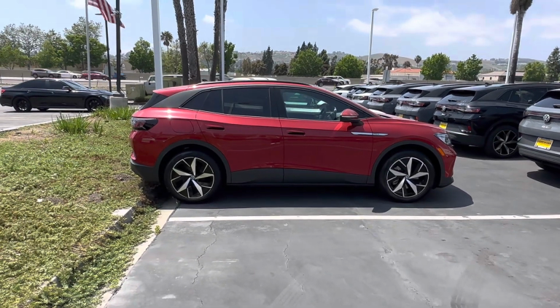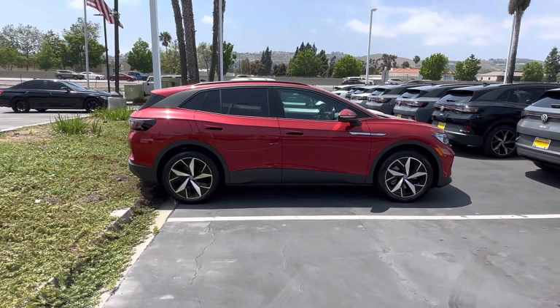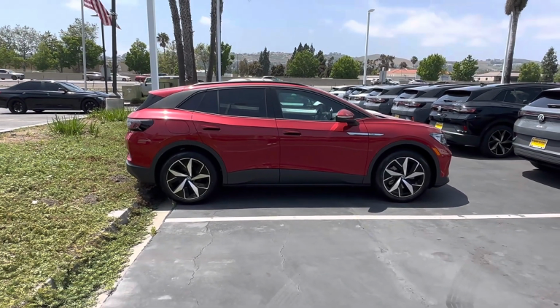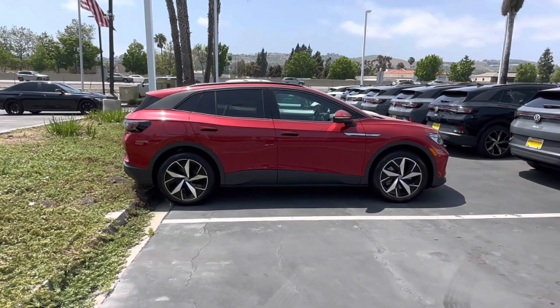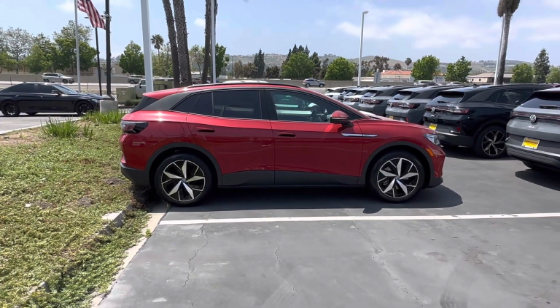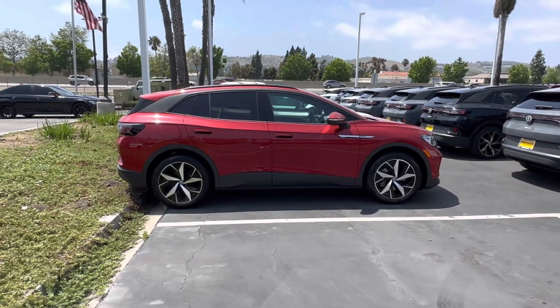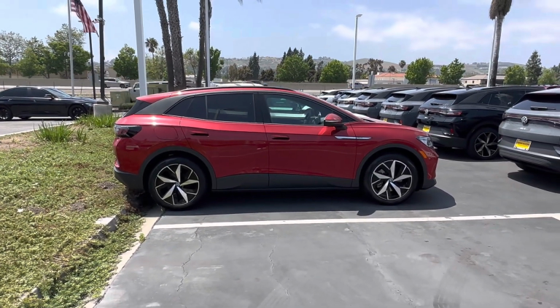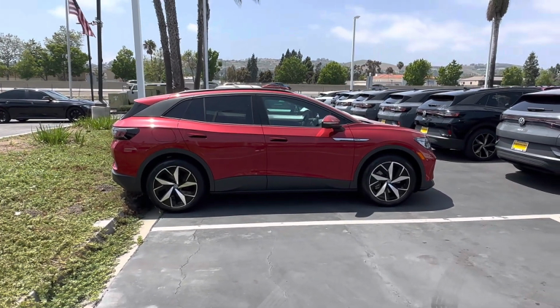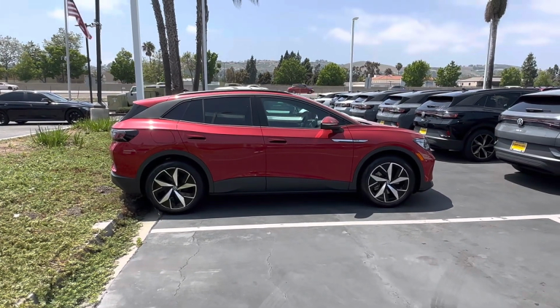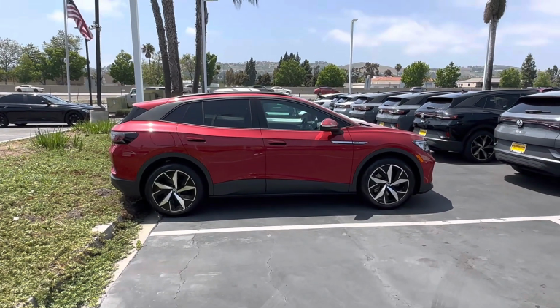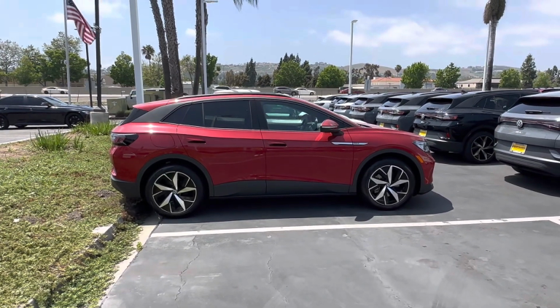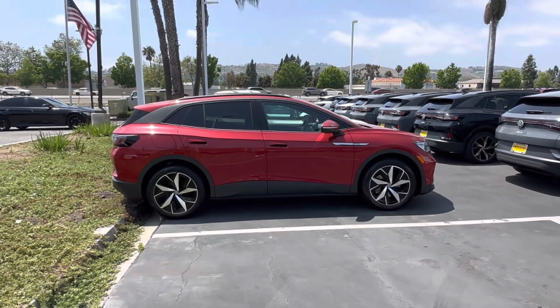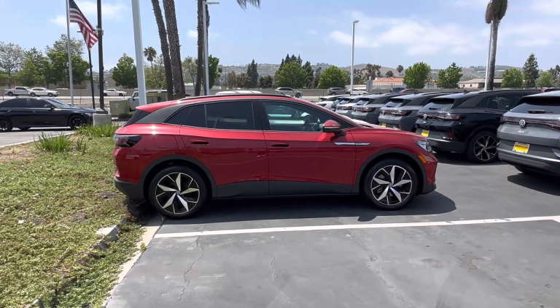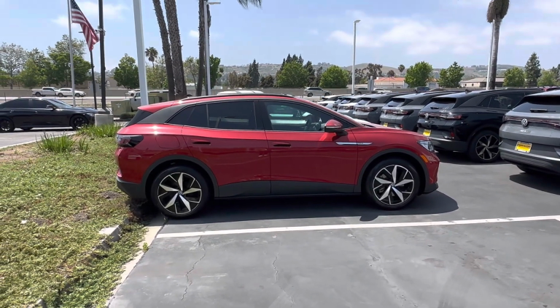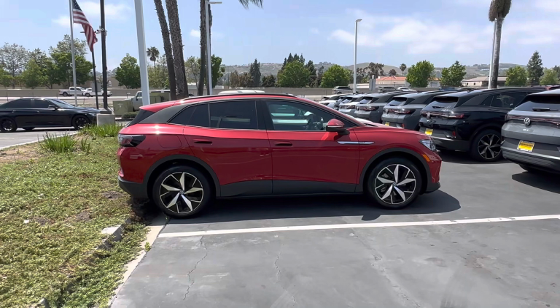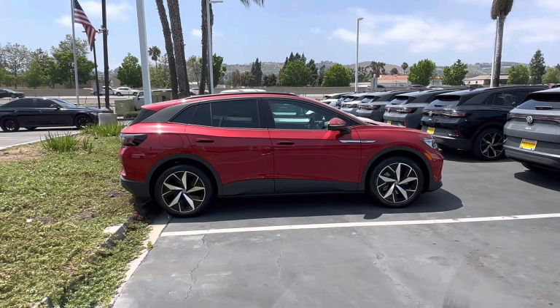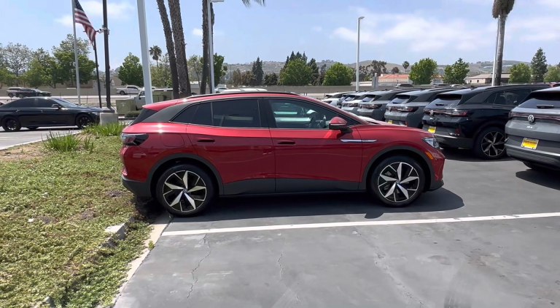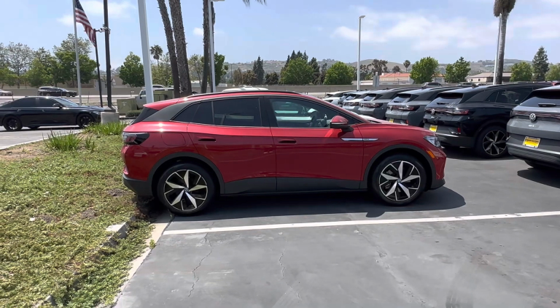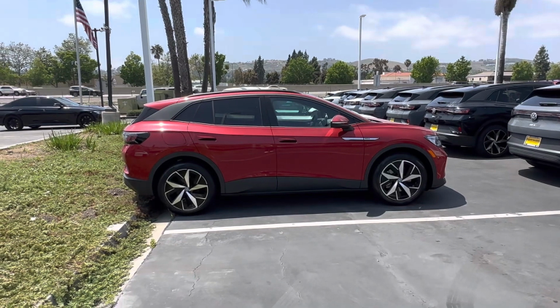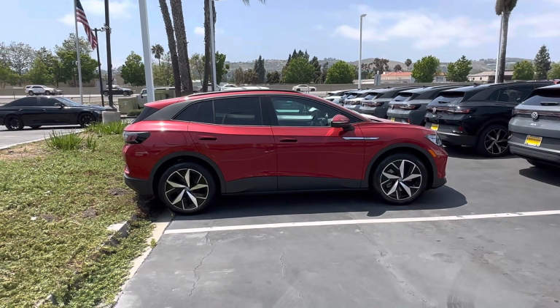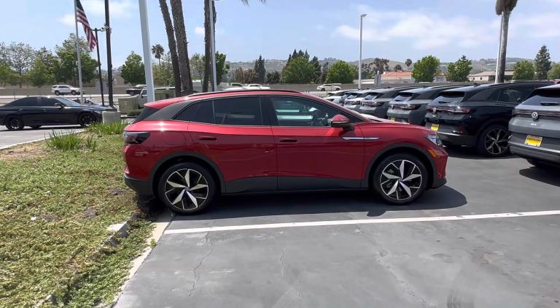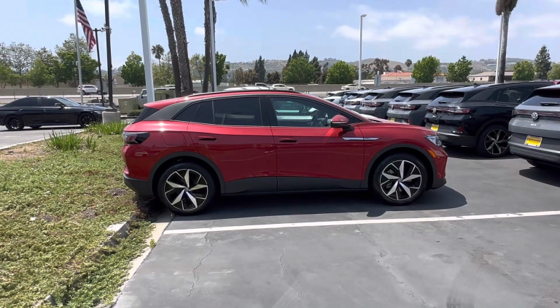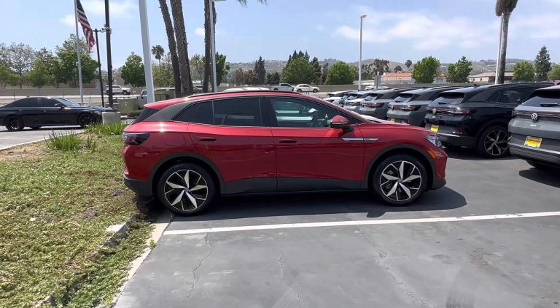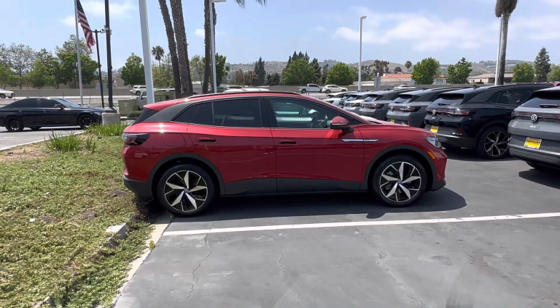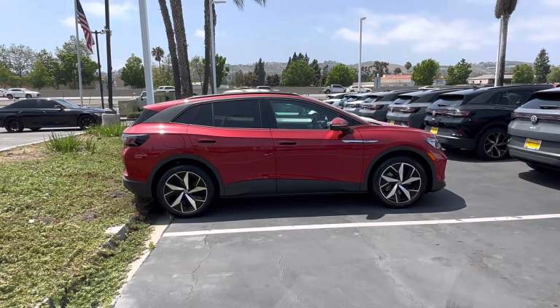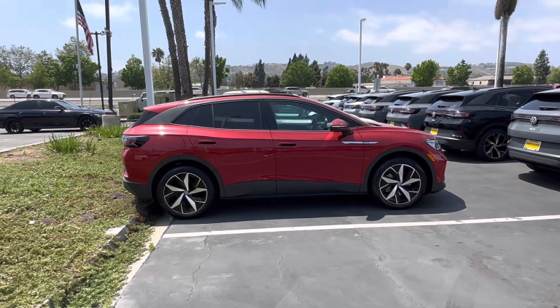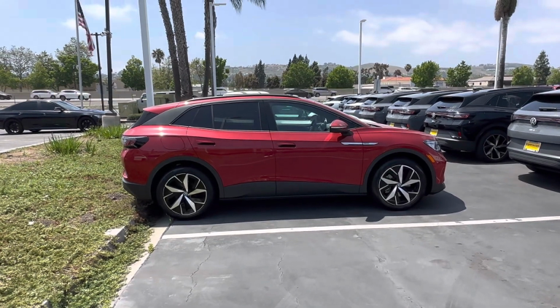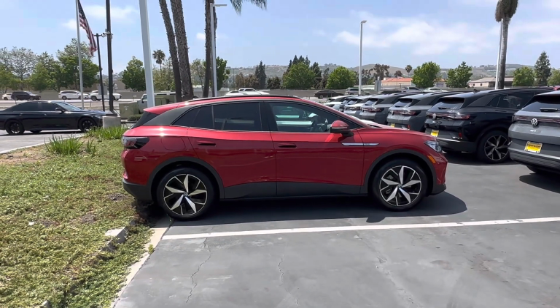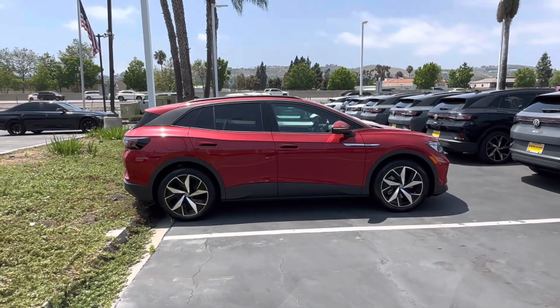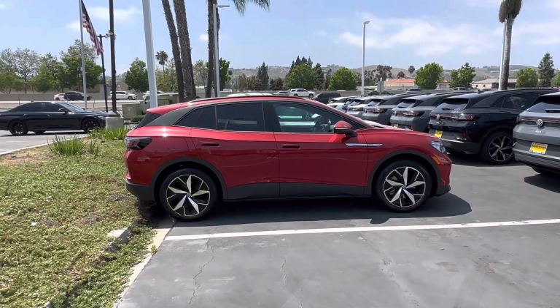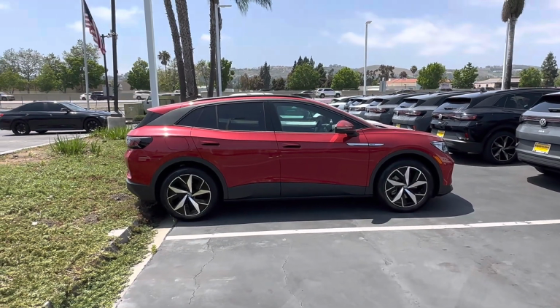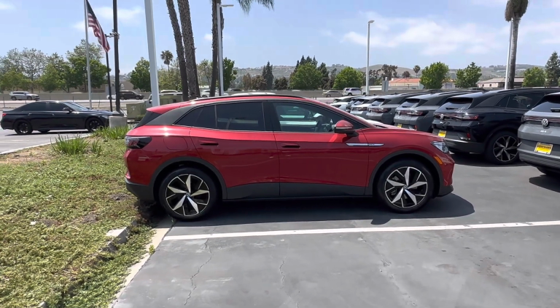So in case you're interested in any ID.4, and if you haven't had a chance to test drive one, I highly recommend doing so, and I'll be happy to assist you with that.